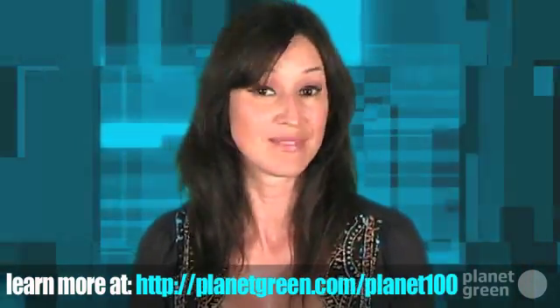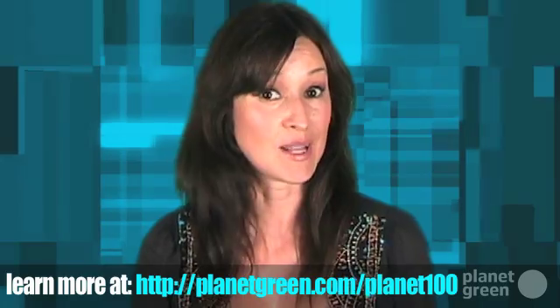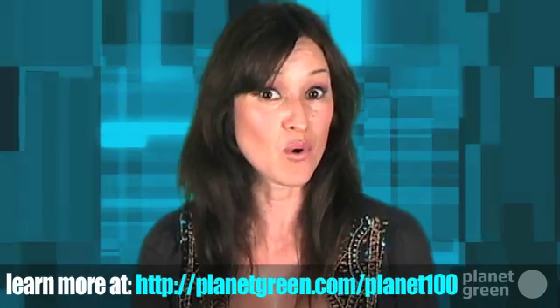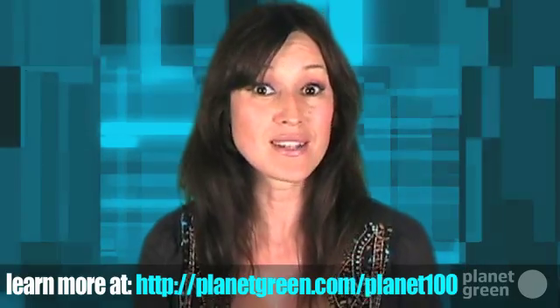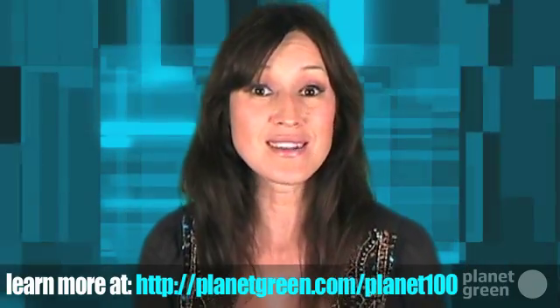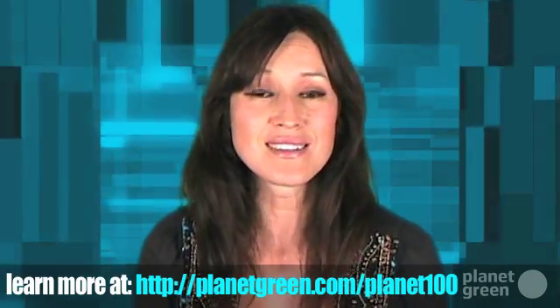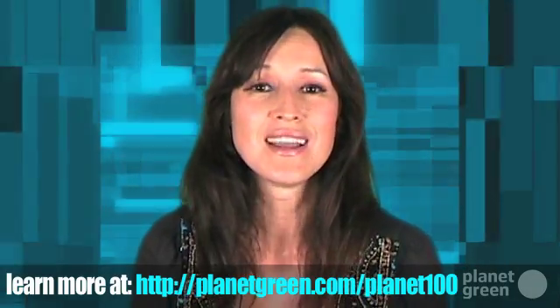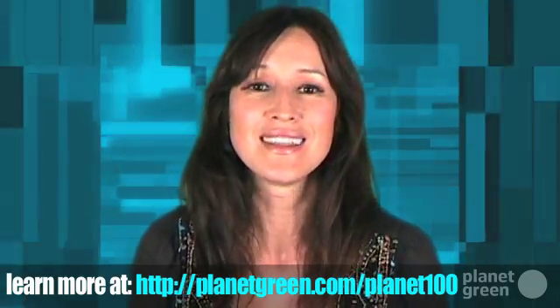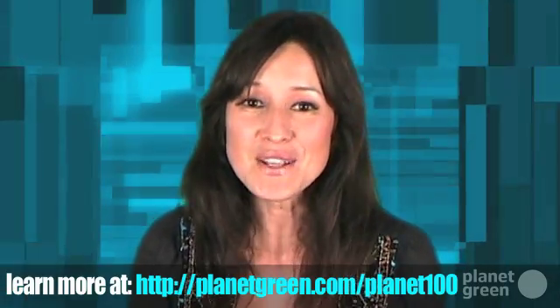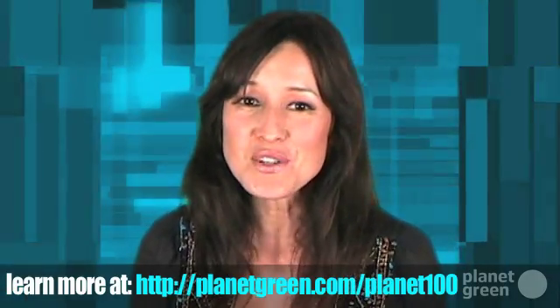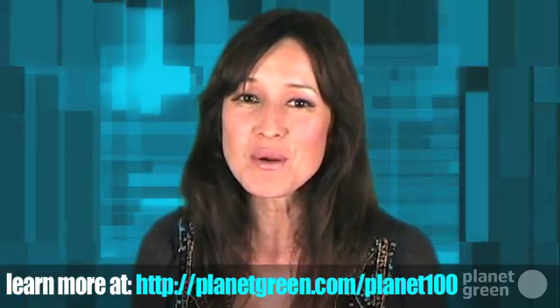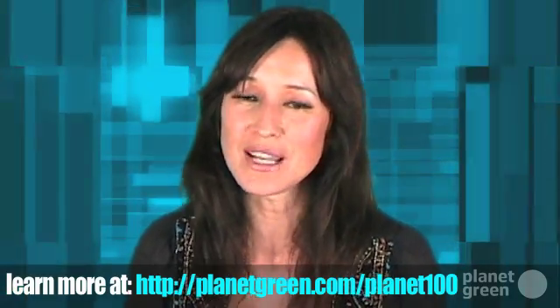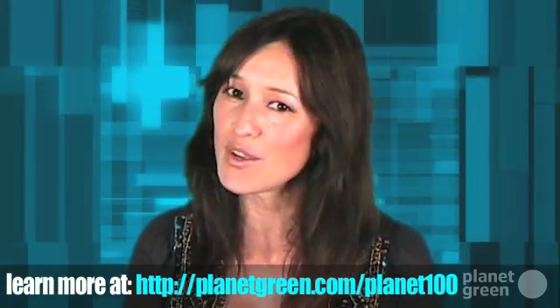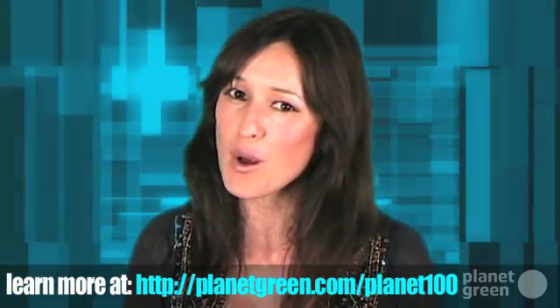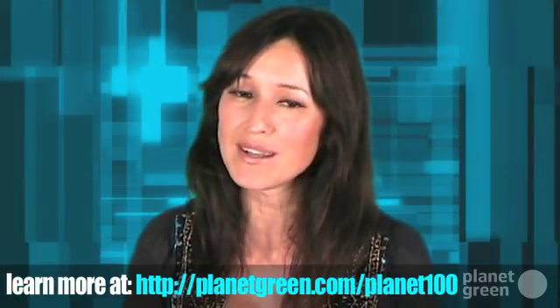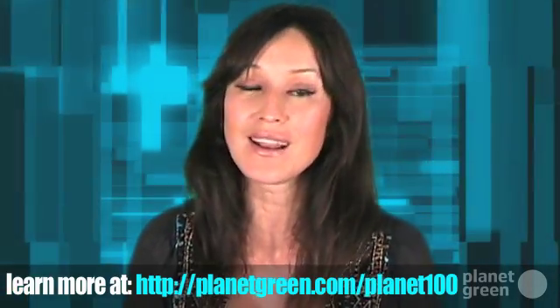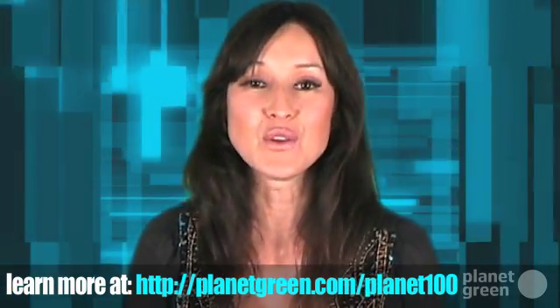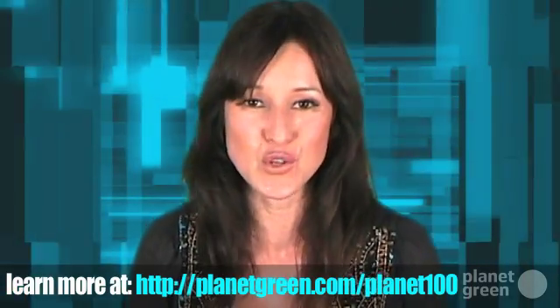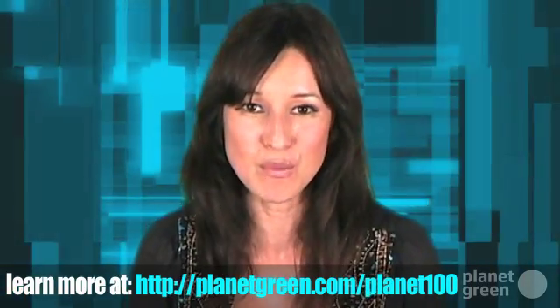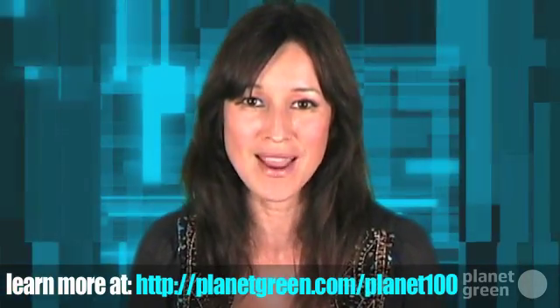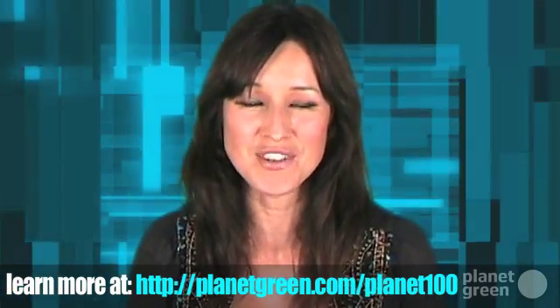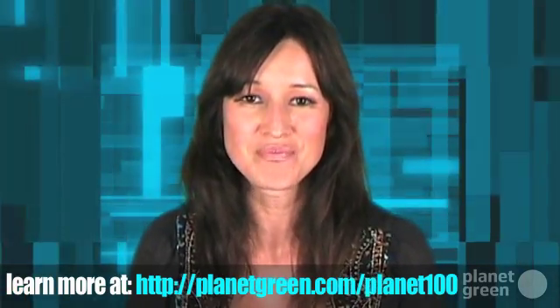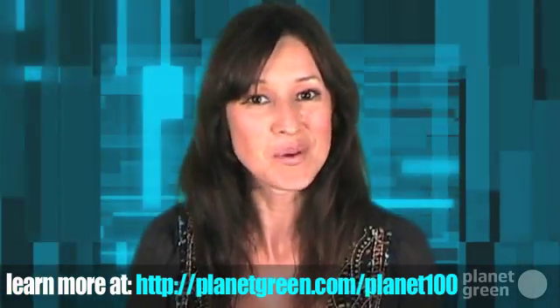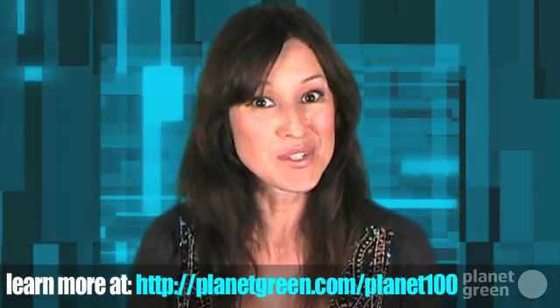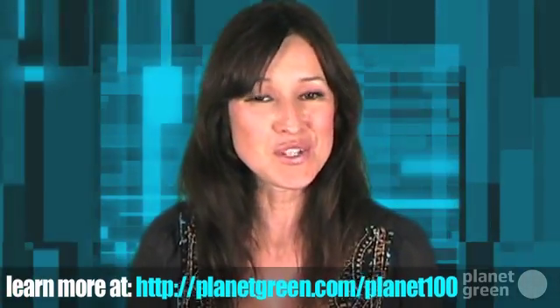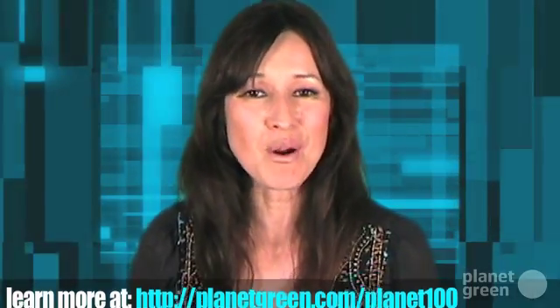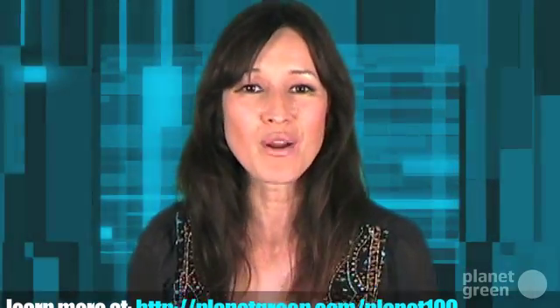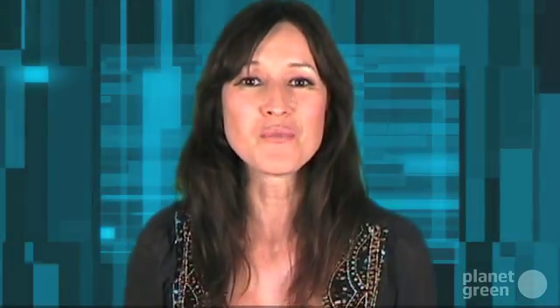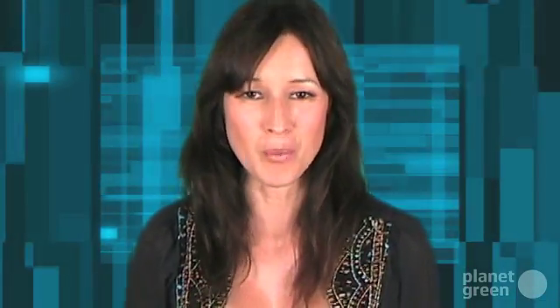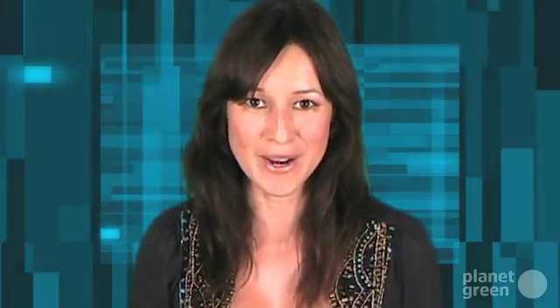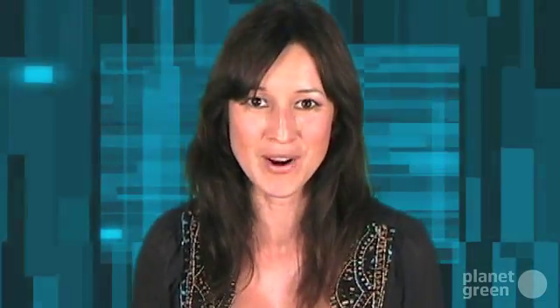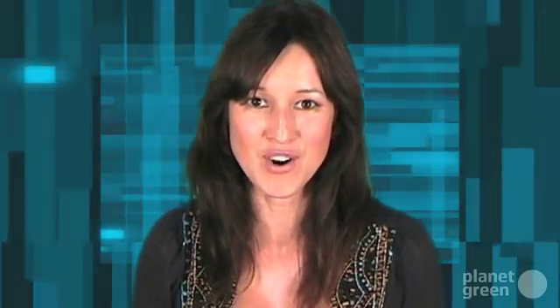Any more ideas? Let us know by leaving a comment at our YouTube page. And we'll see you tomorrow for more Planet 100.